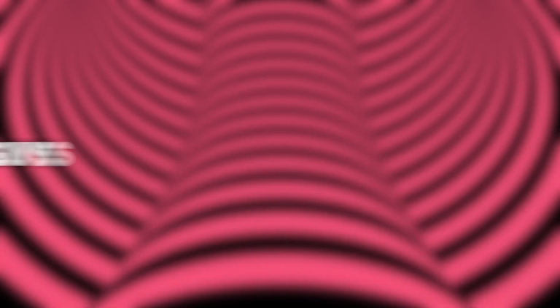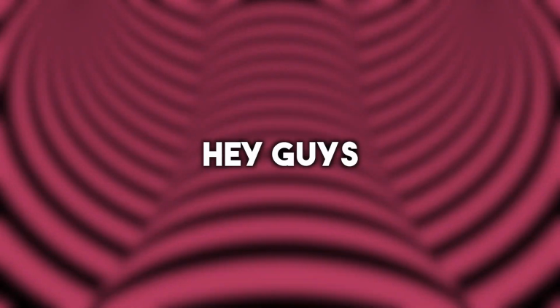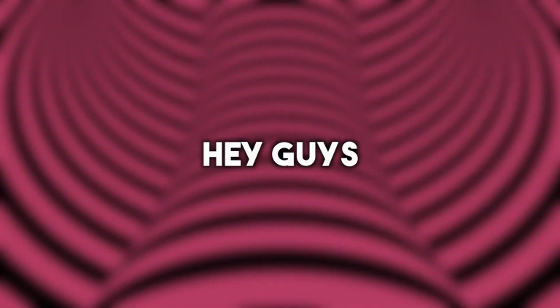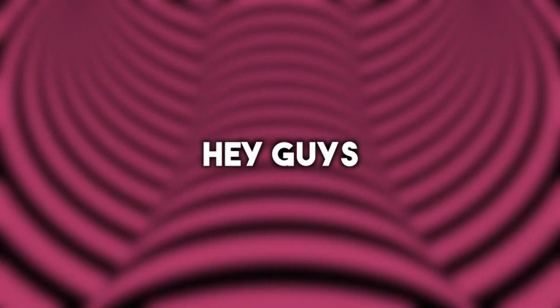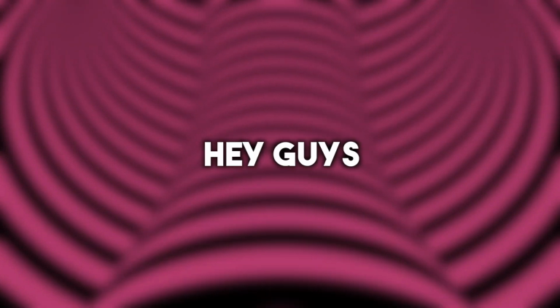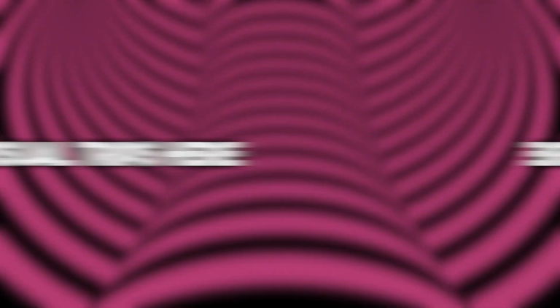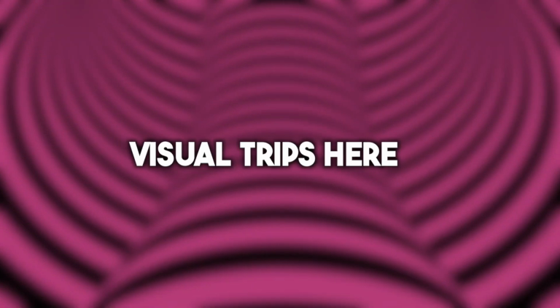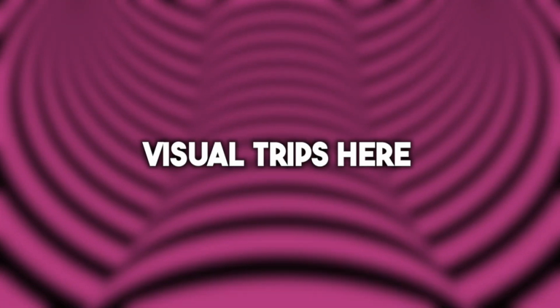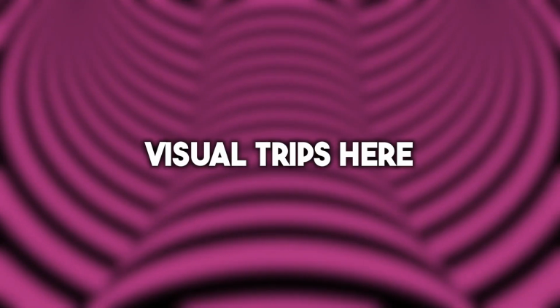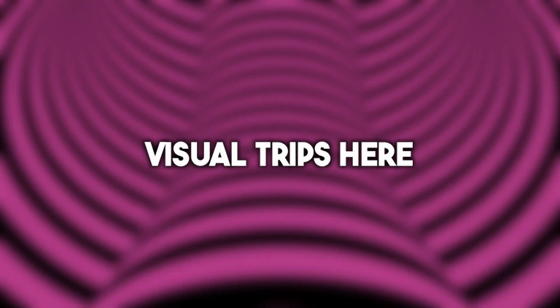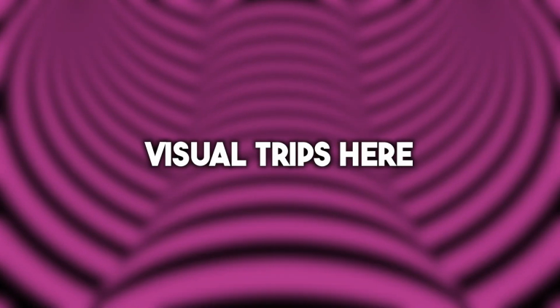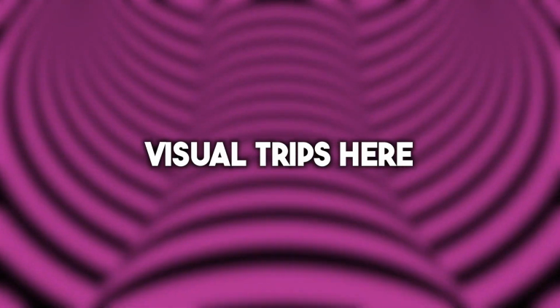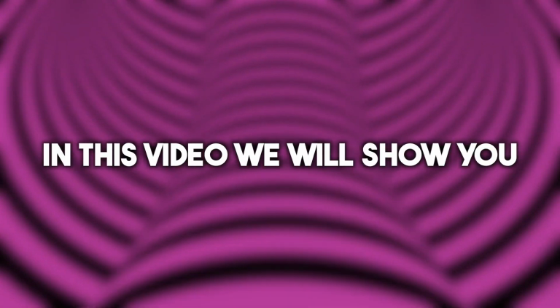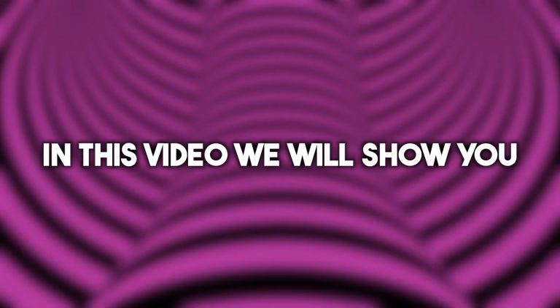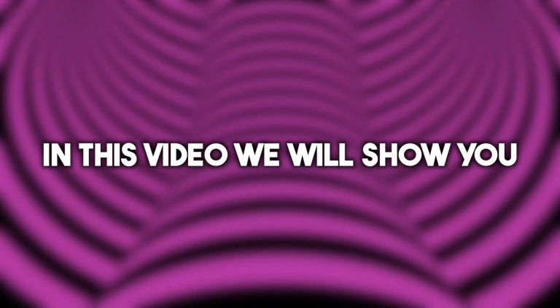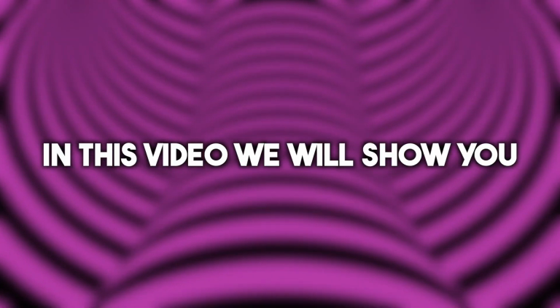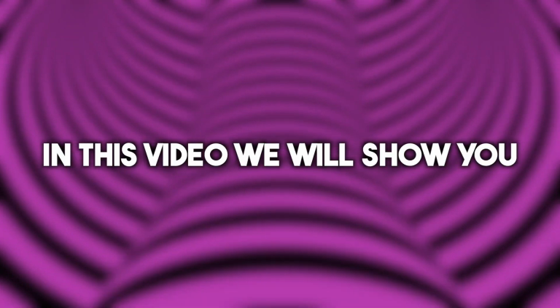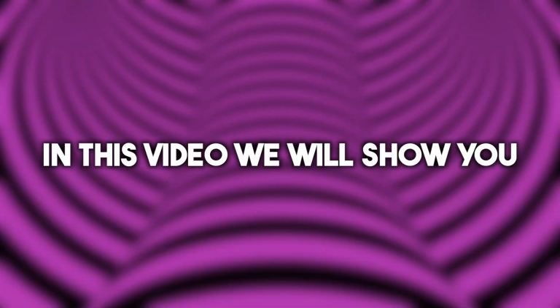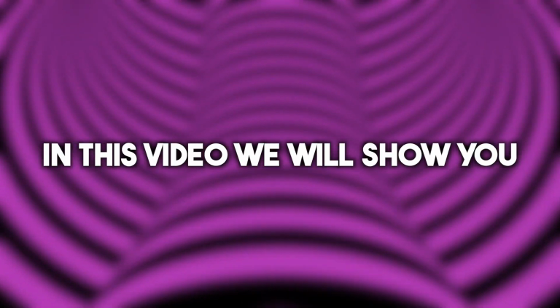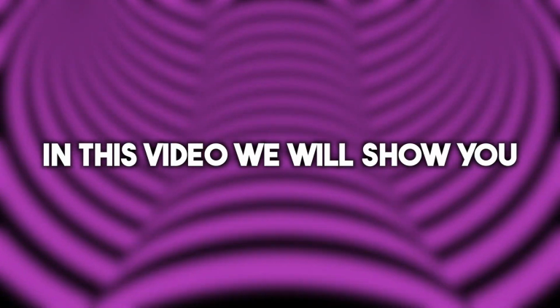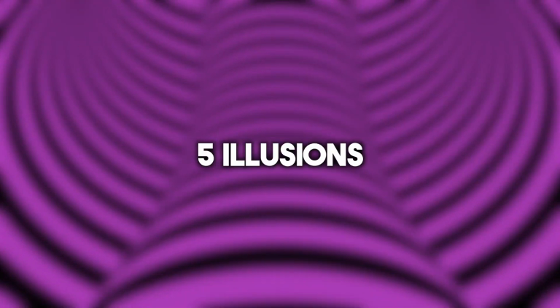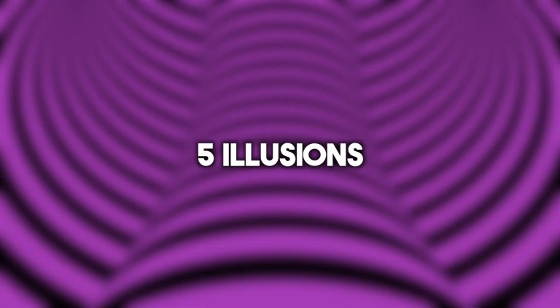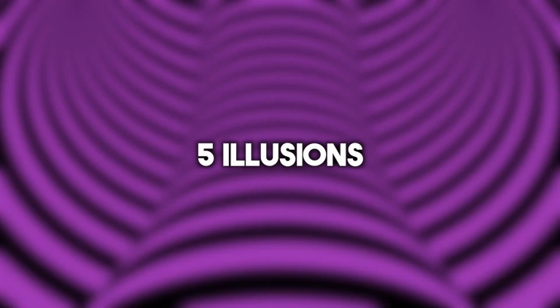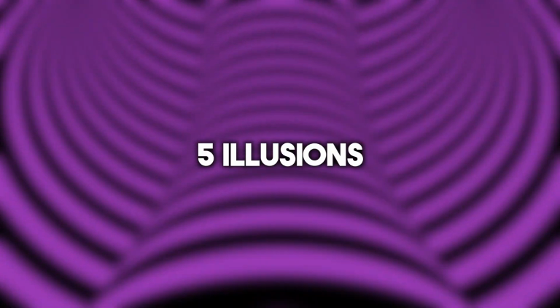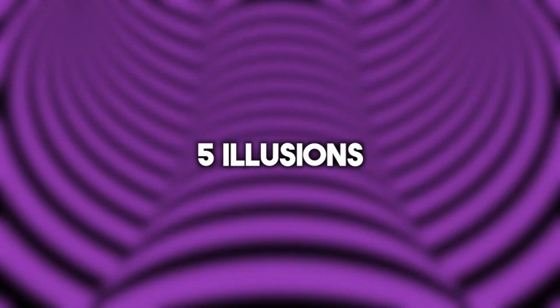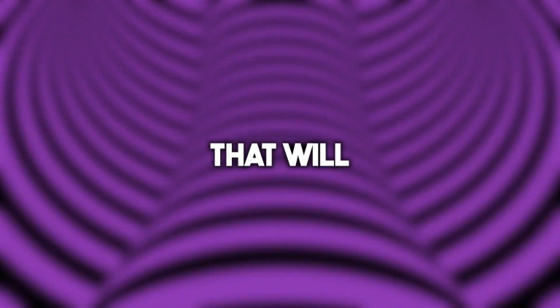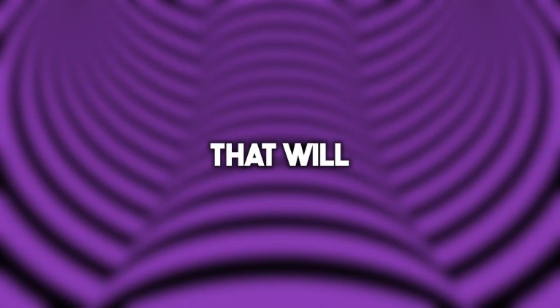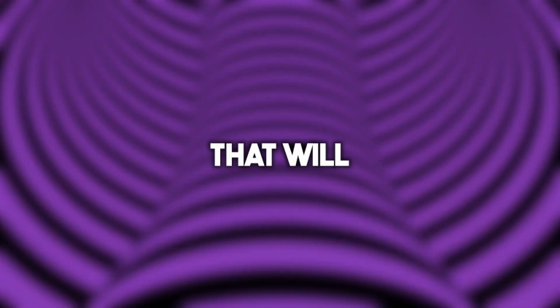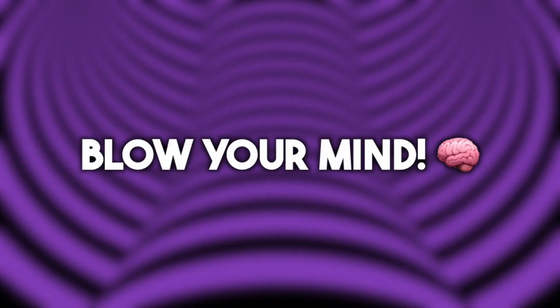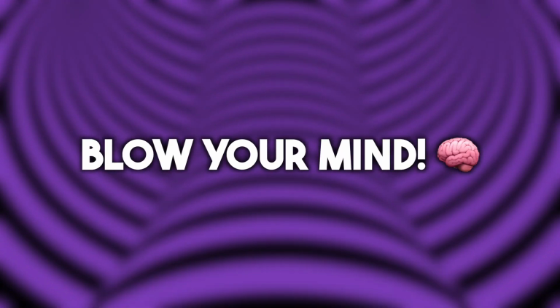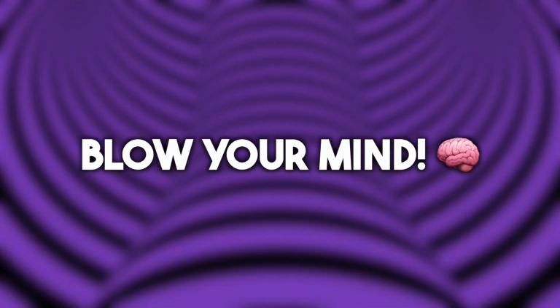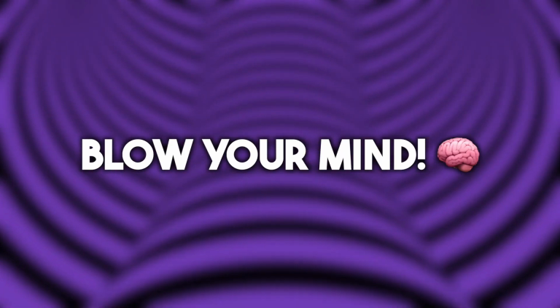Hey guys, VisualTrips here. In this video we will show you five illusions that will blow your mind.